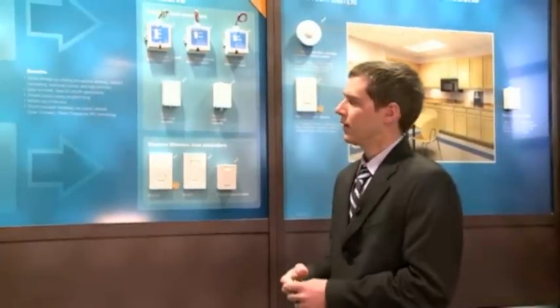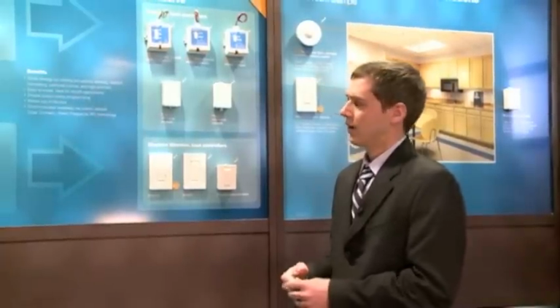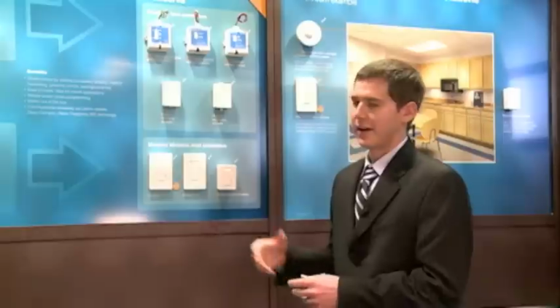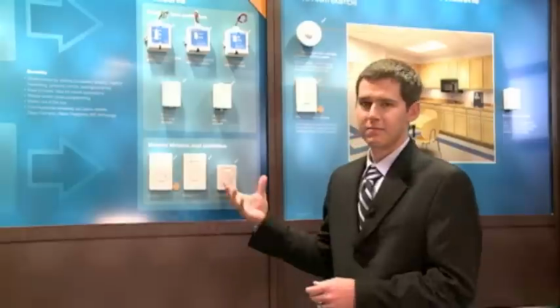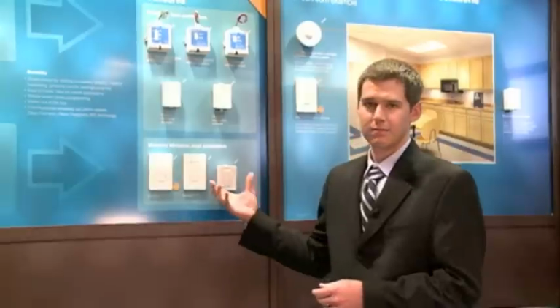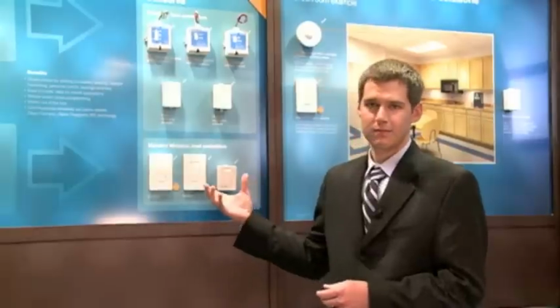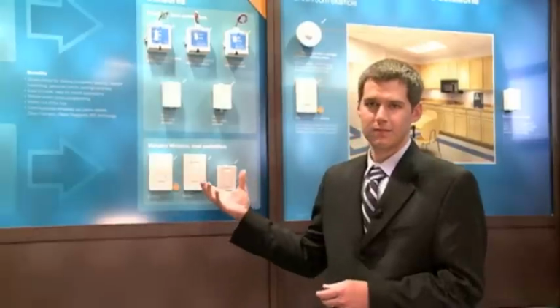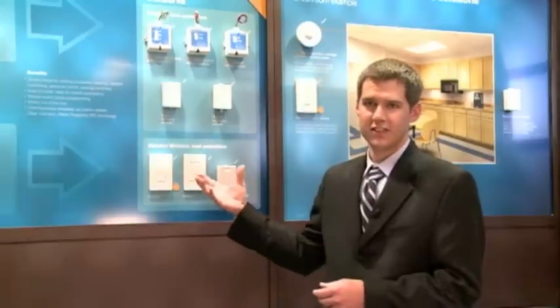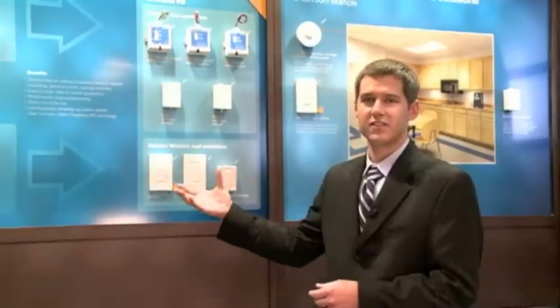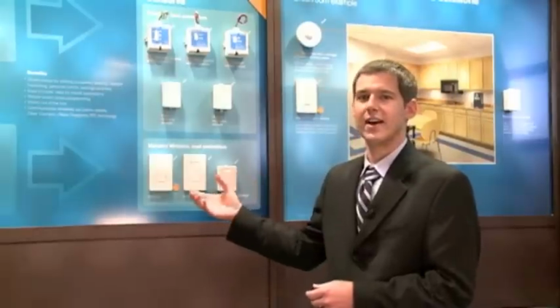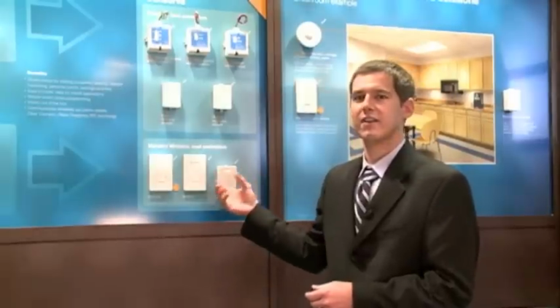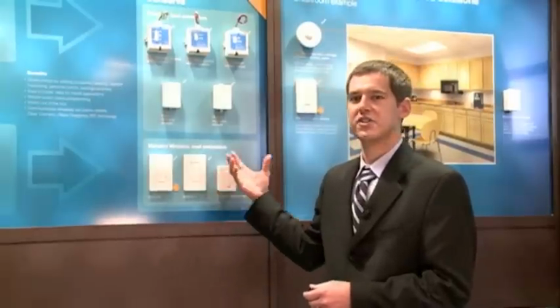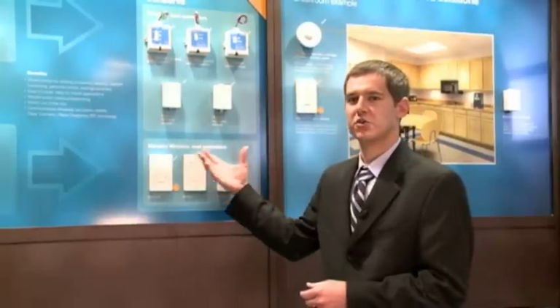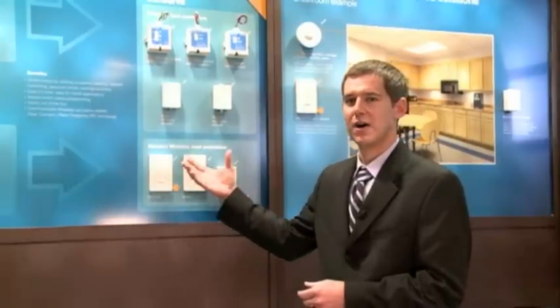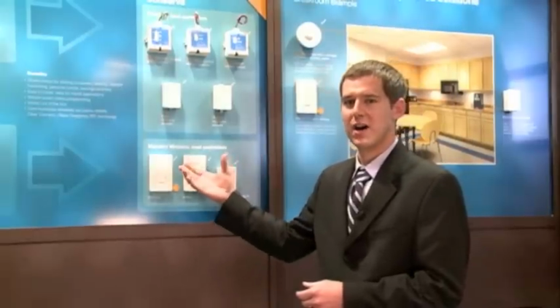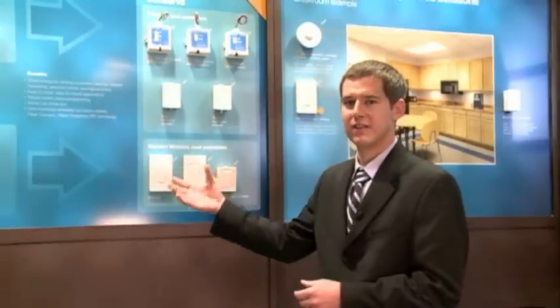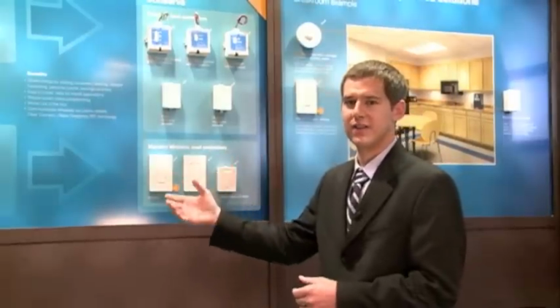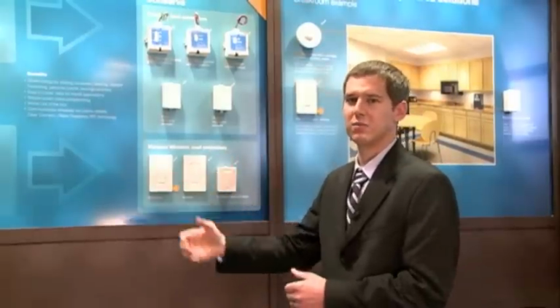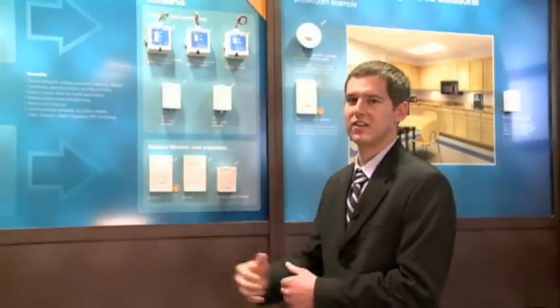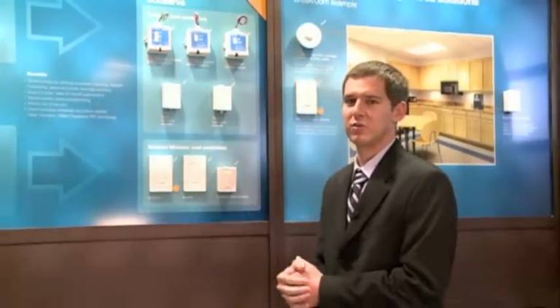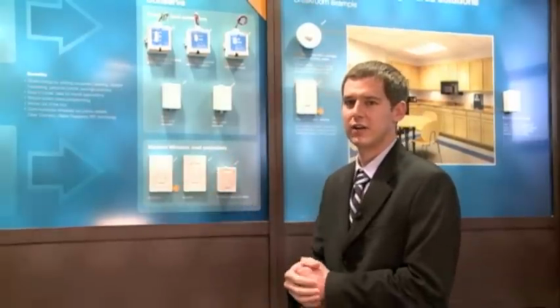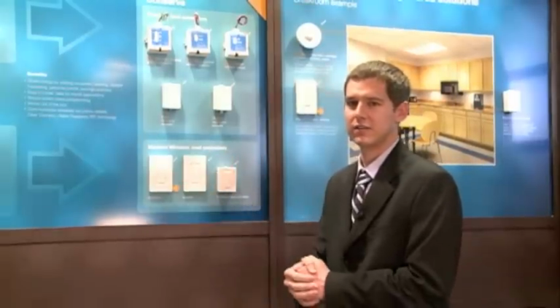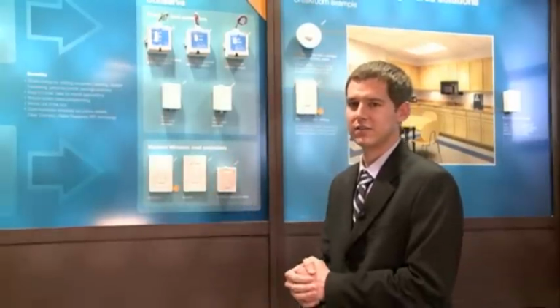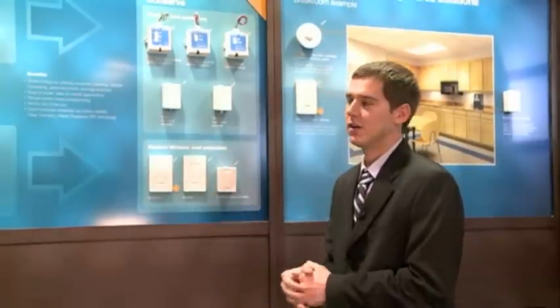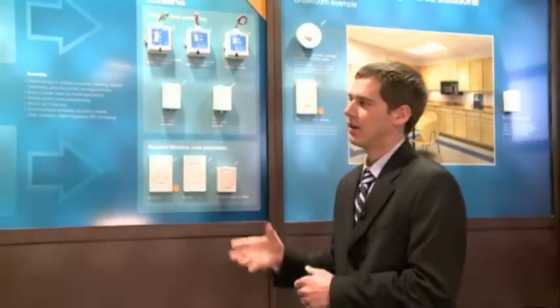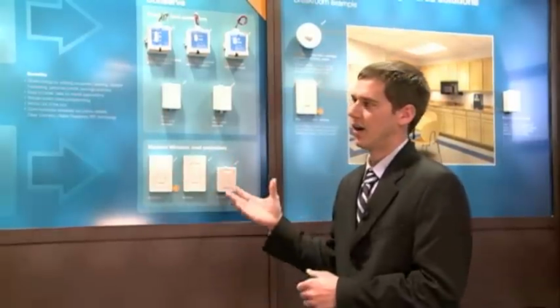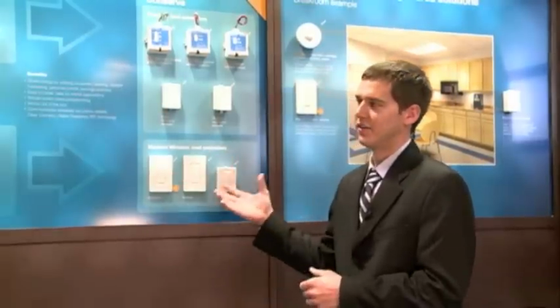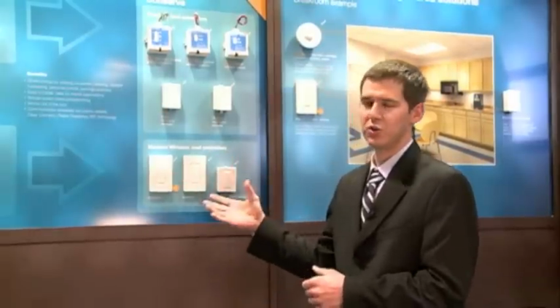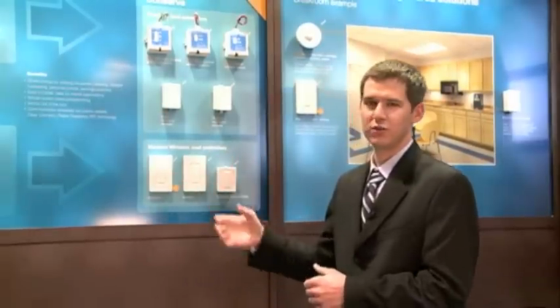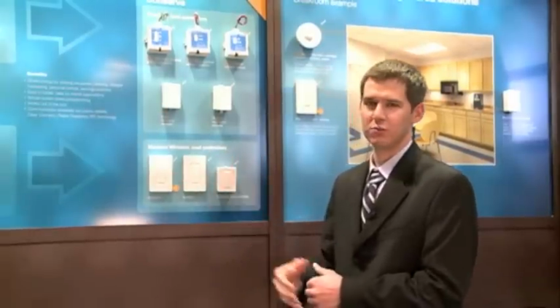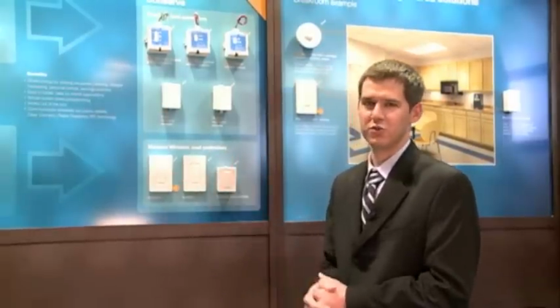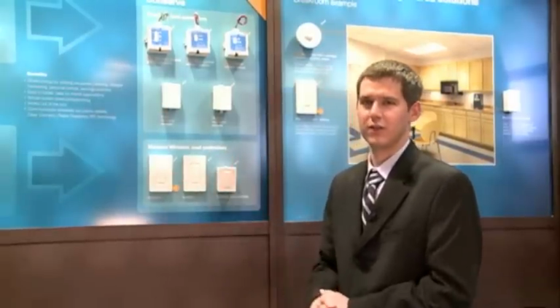Again, this is the Energy Tri-Pak family of products, new from Lutron.